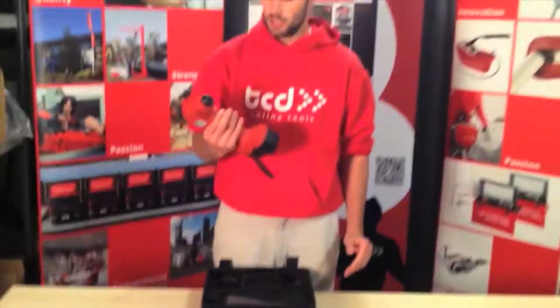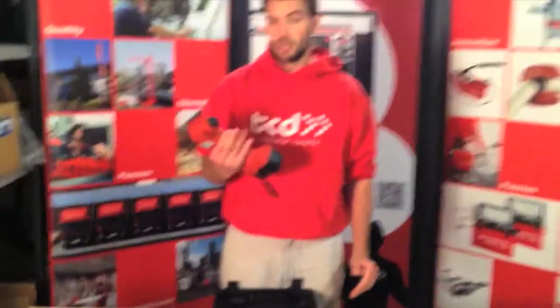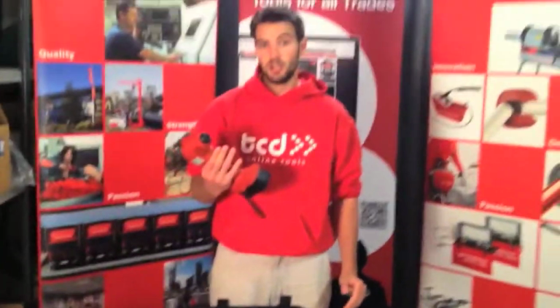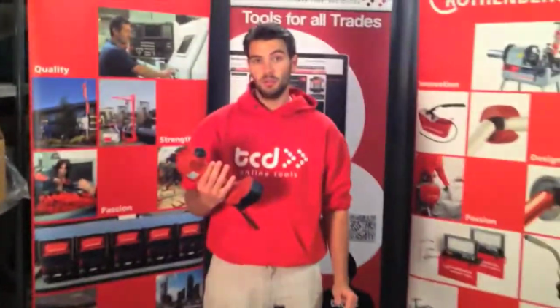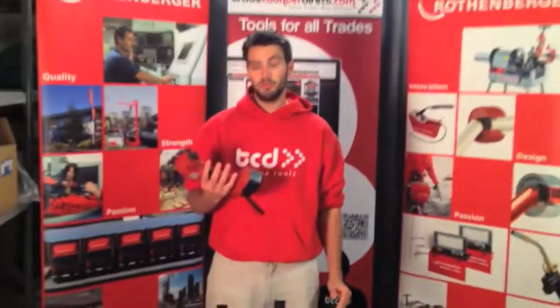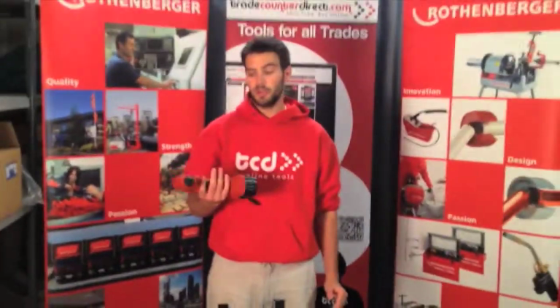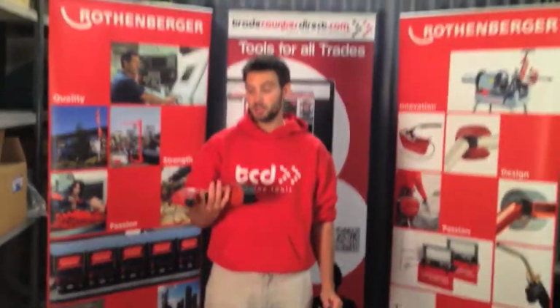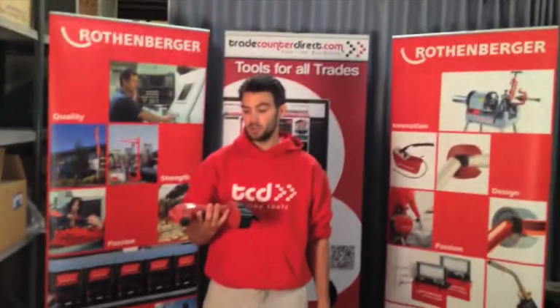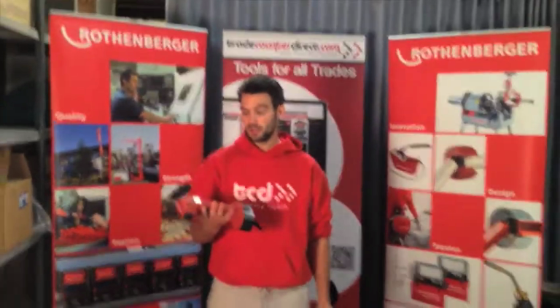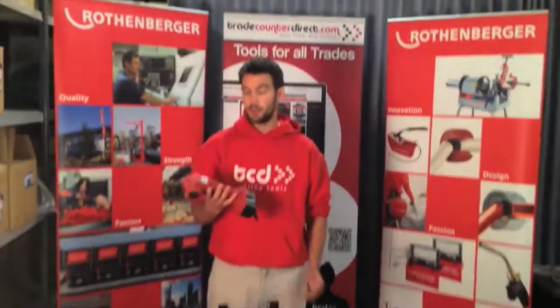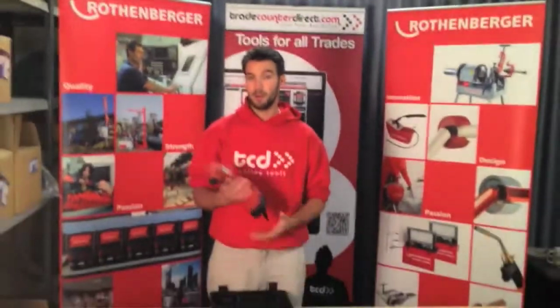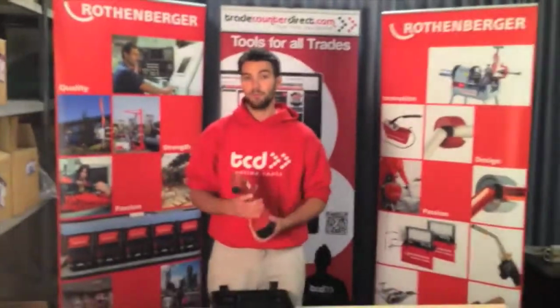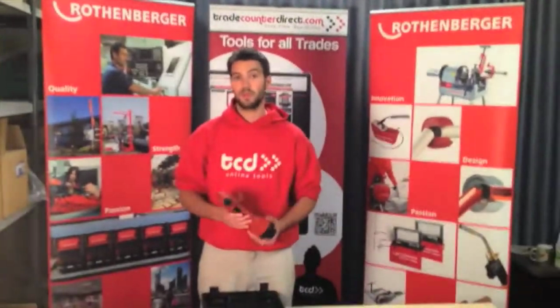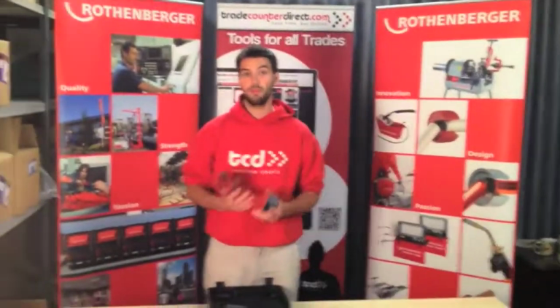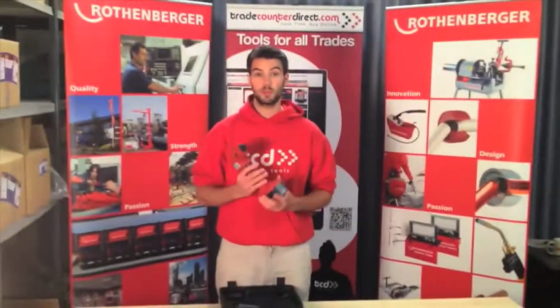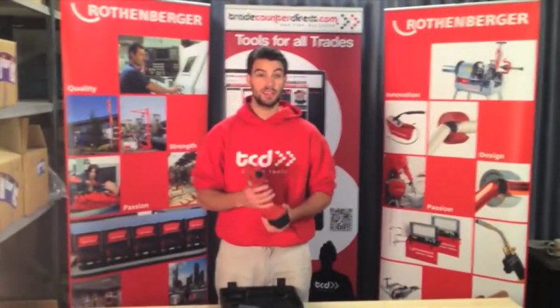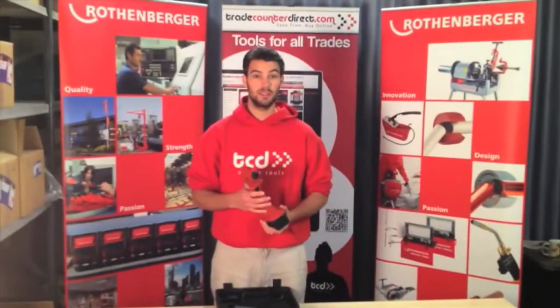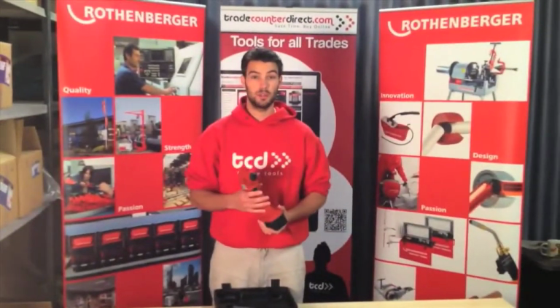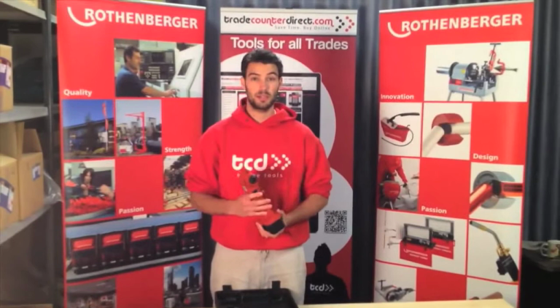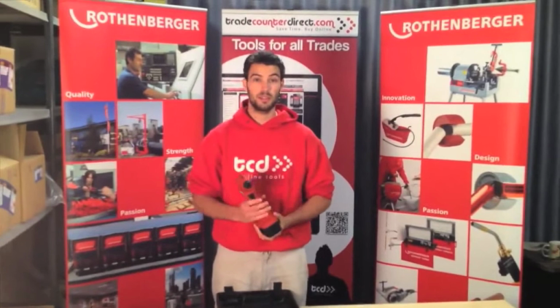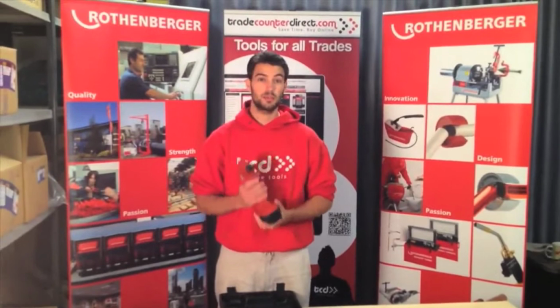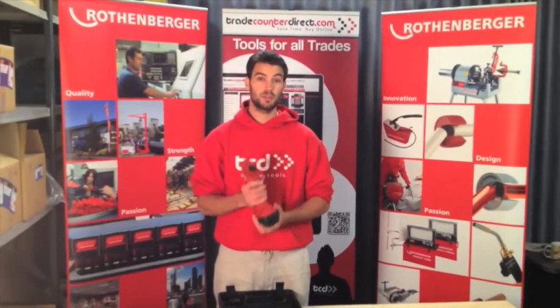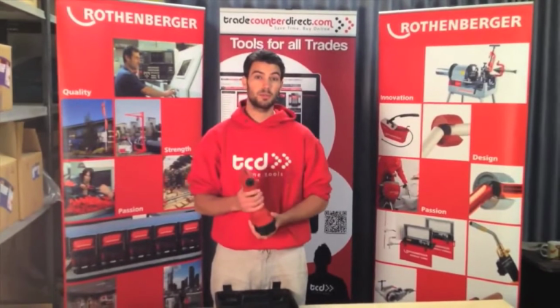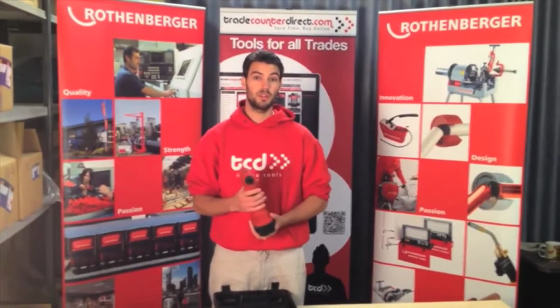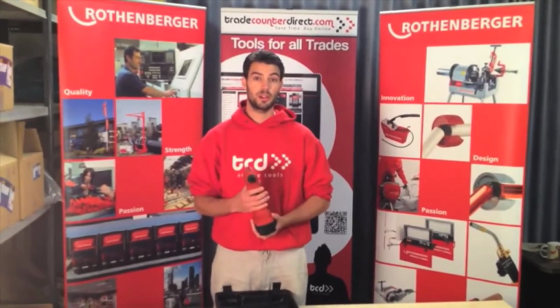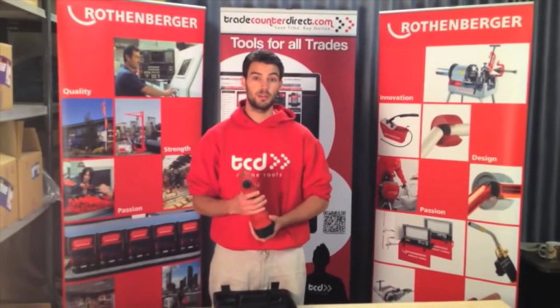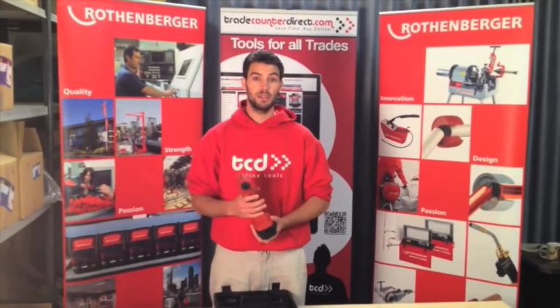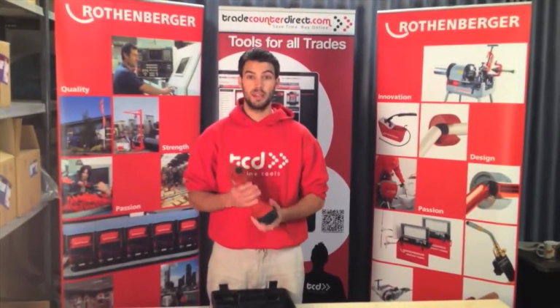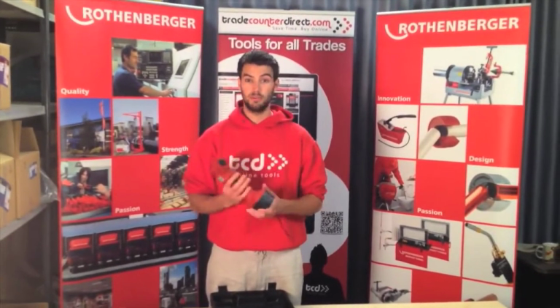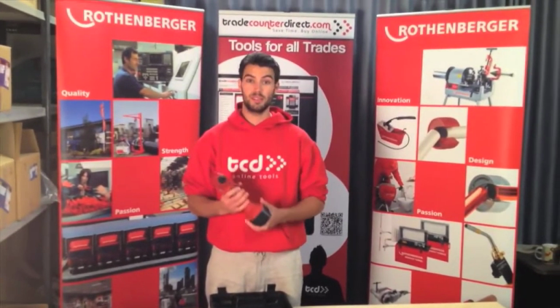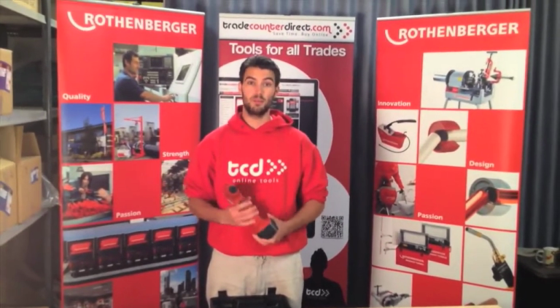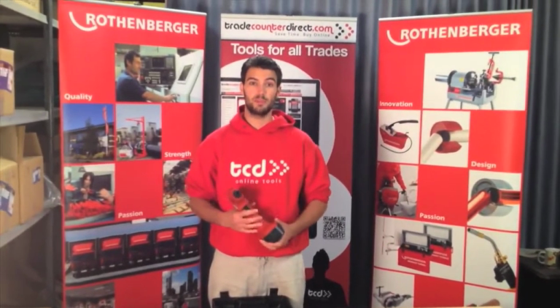The Rothenberger Cordless Air Pump from Traycanton Direct — subscribe to the channel and visit the website.